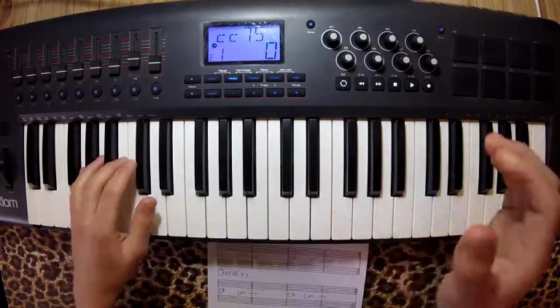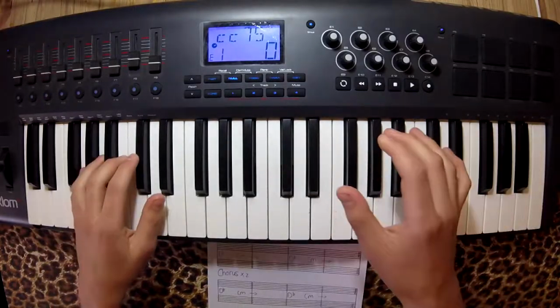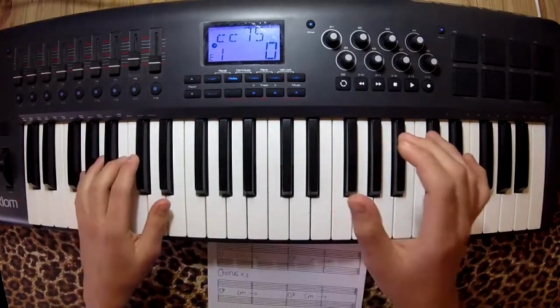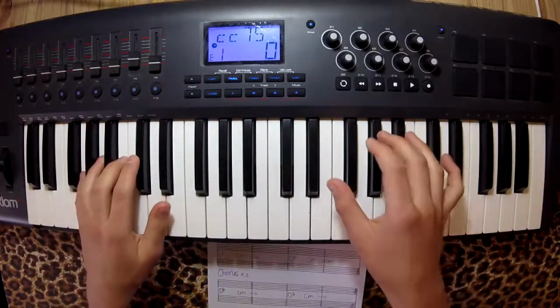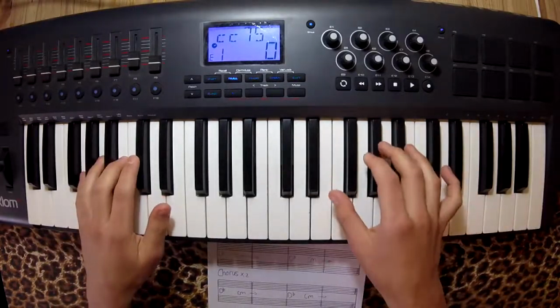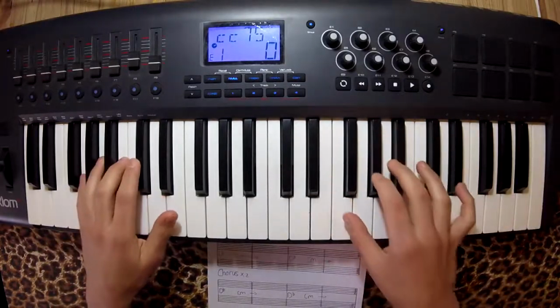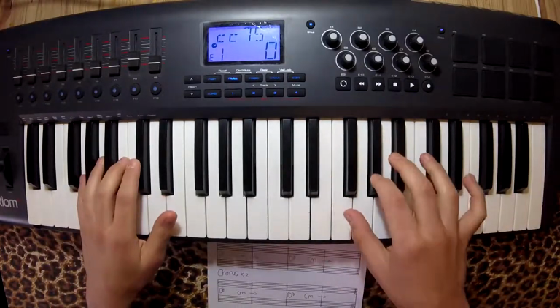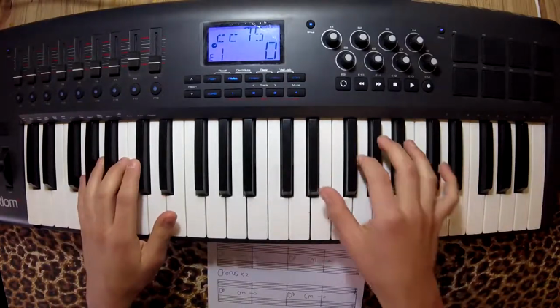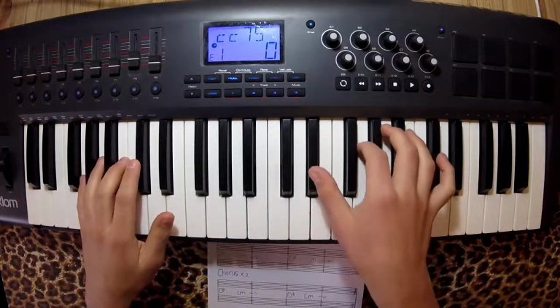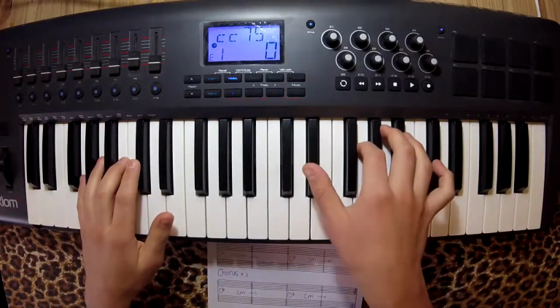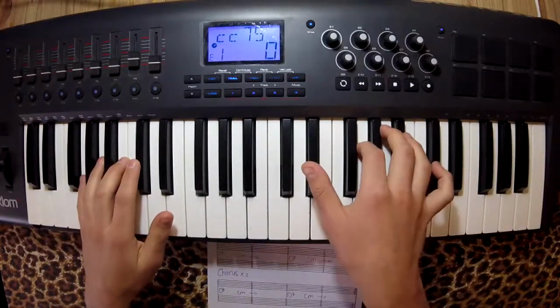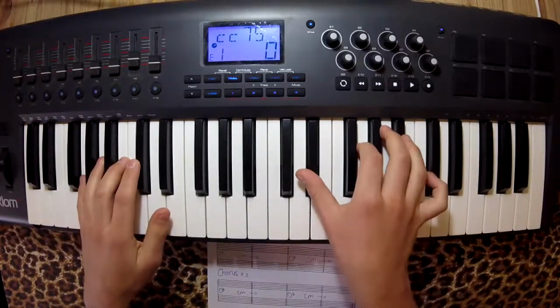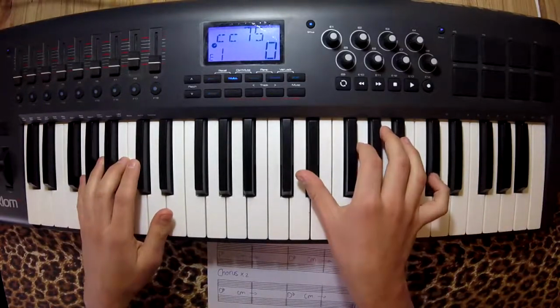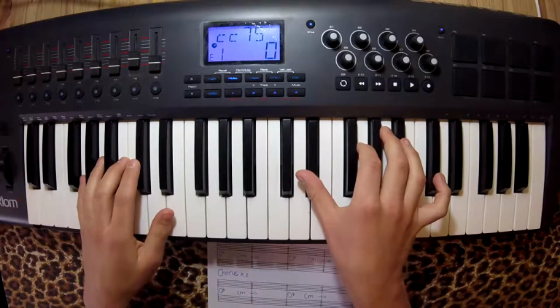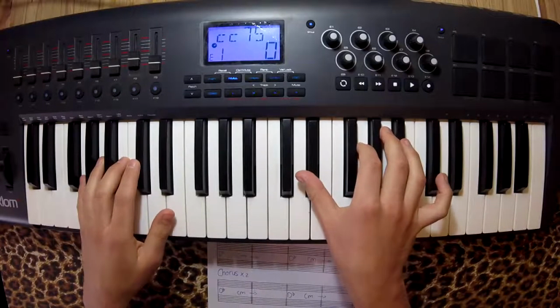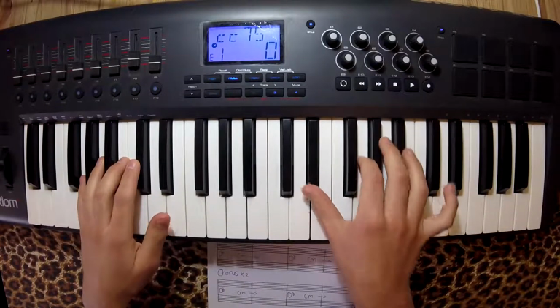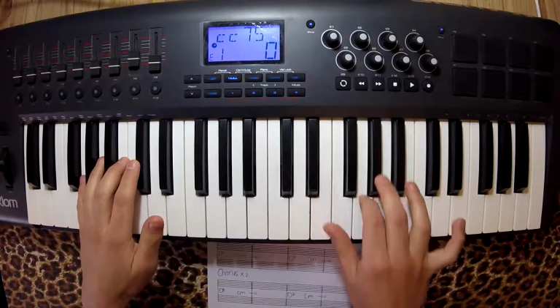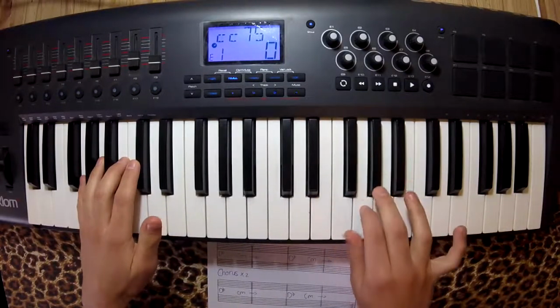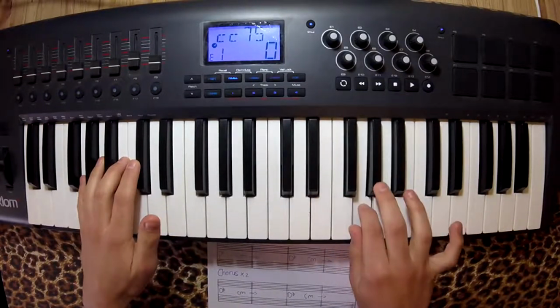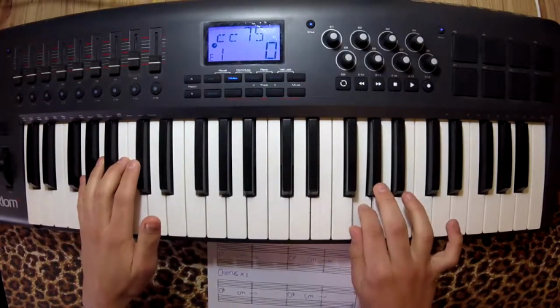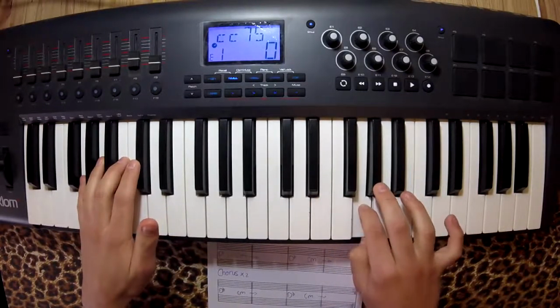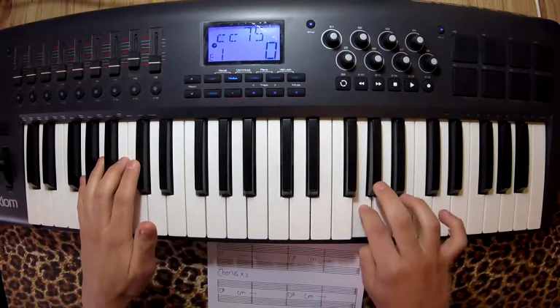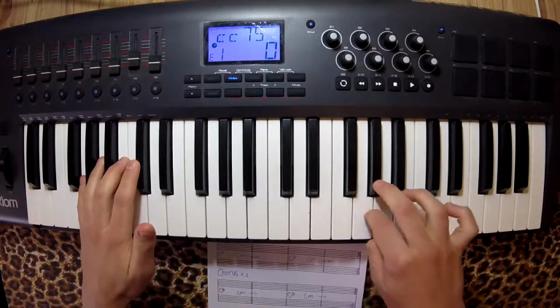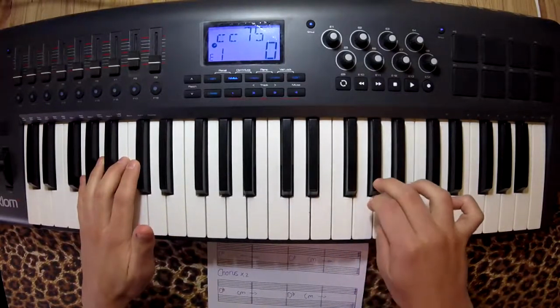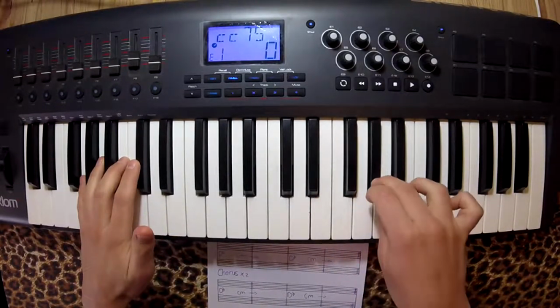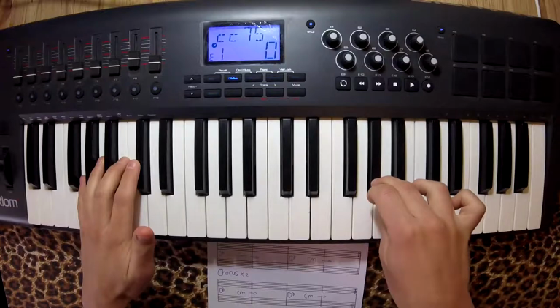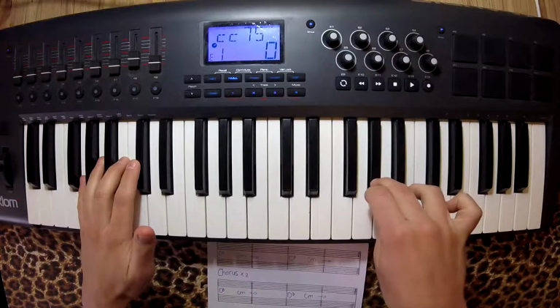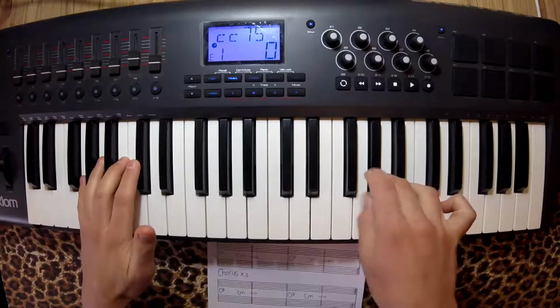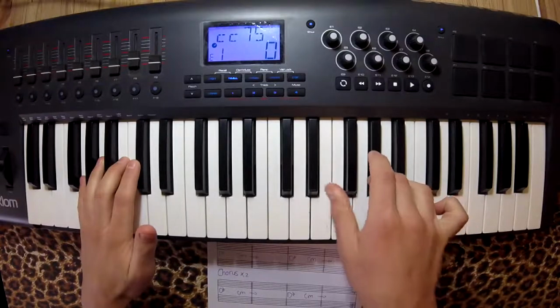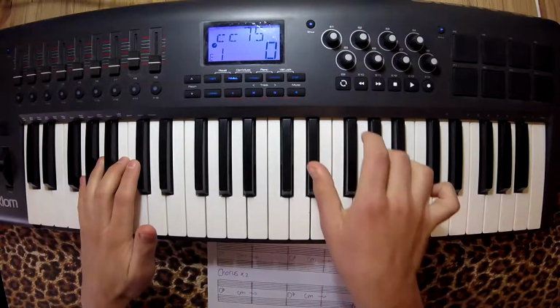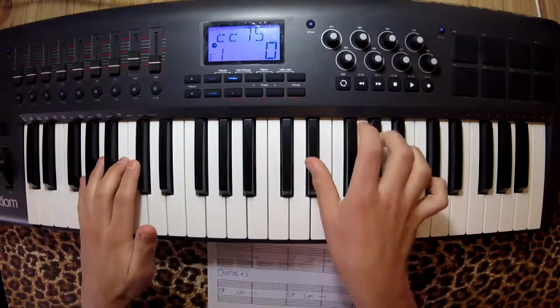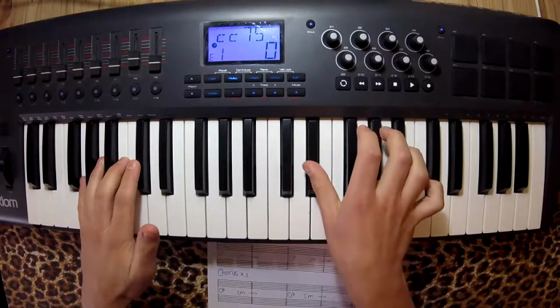With the right hand, I'm playing Eb, G, Ab, E.